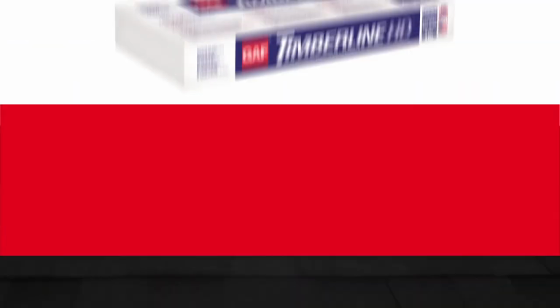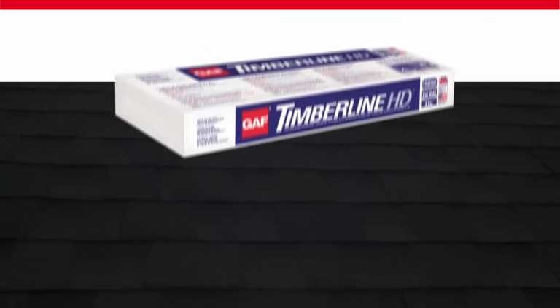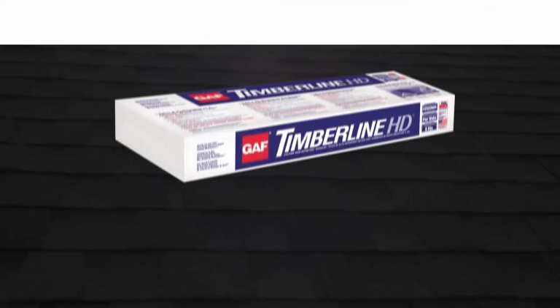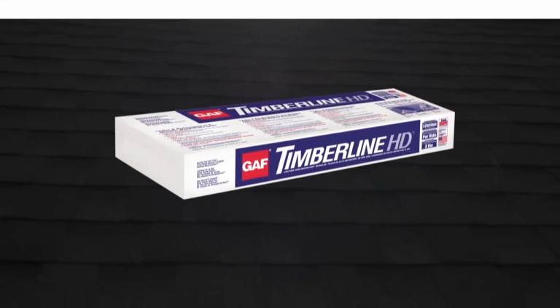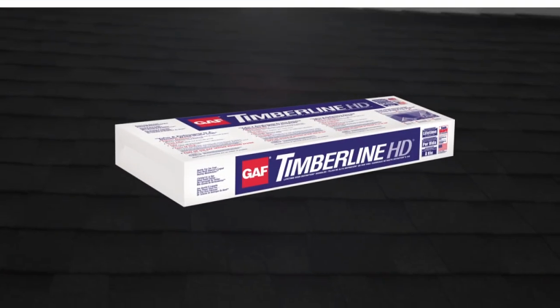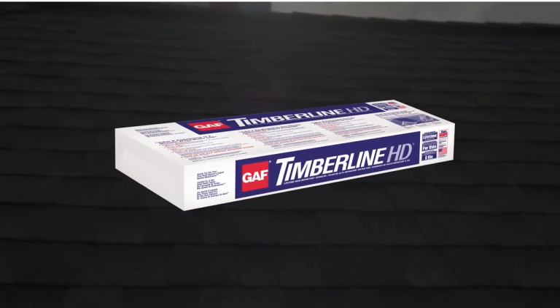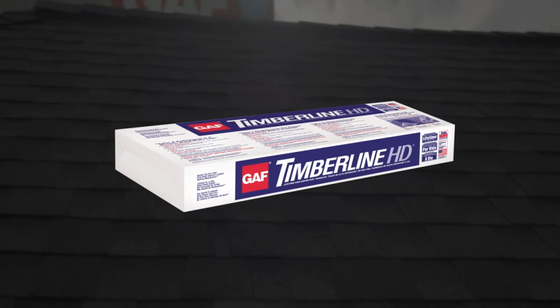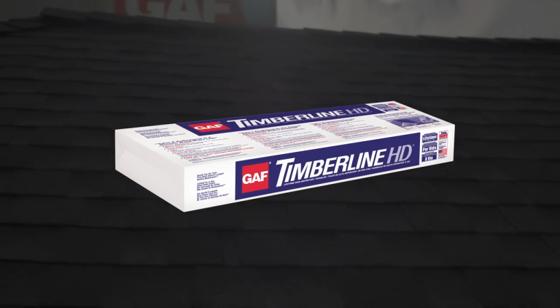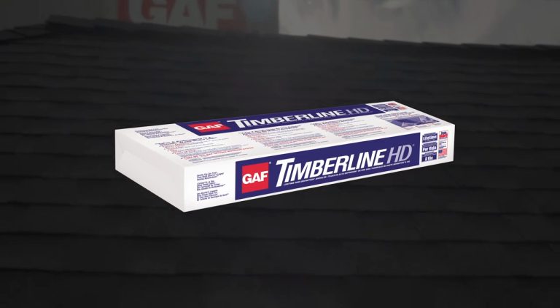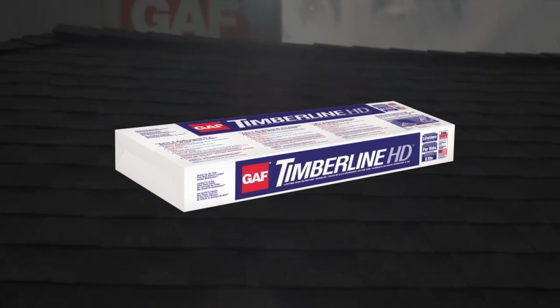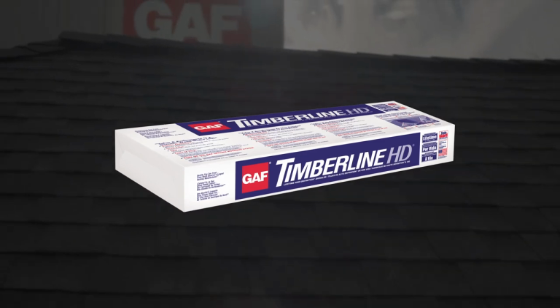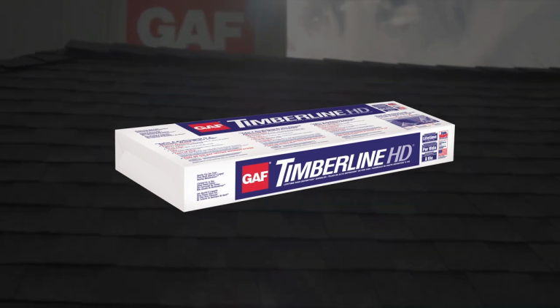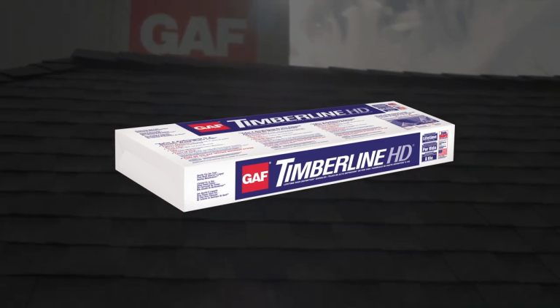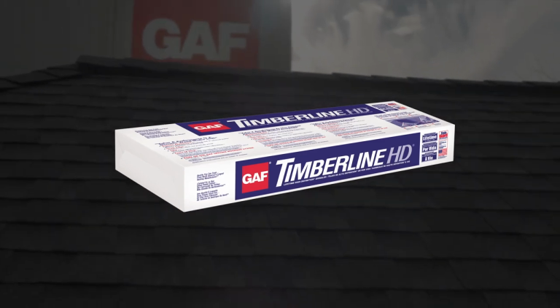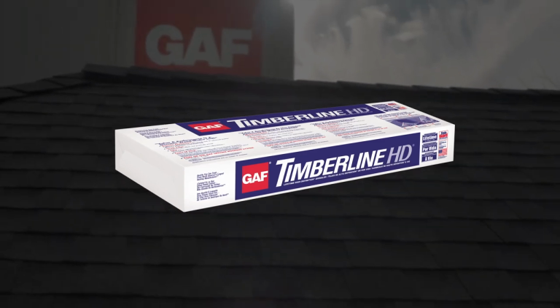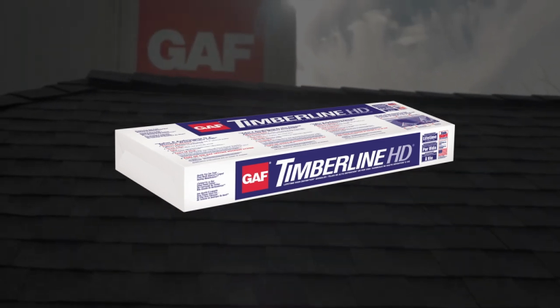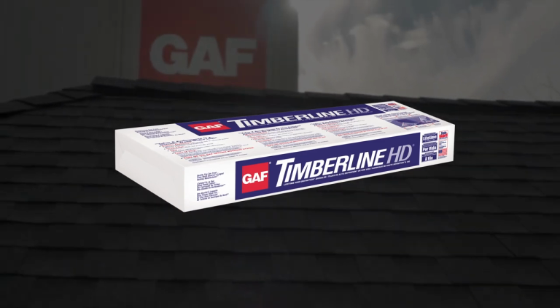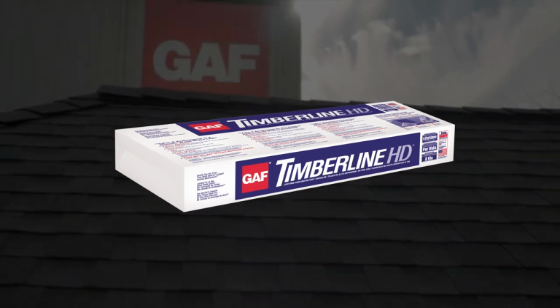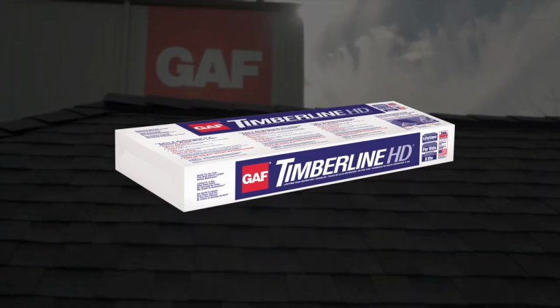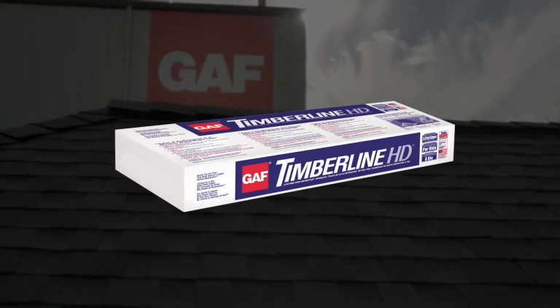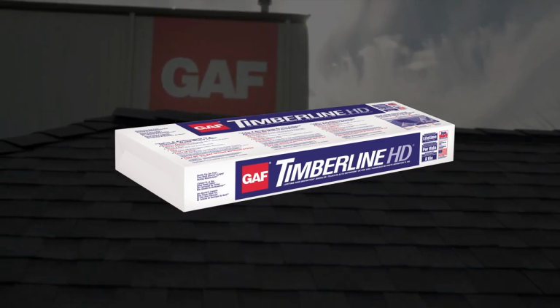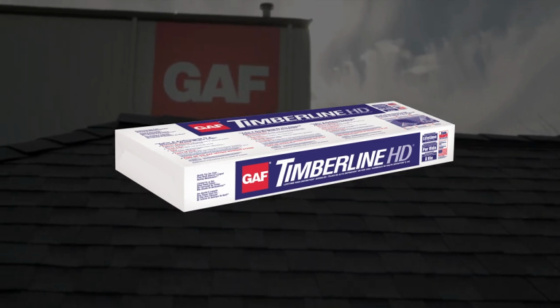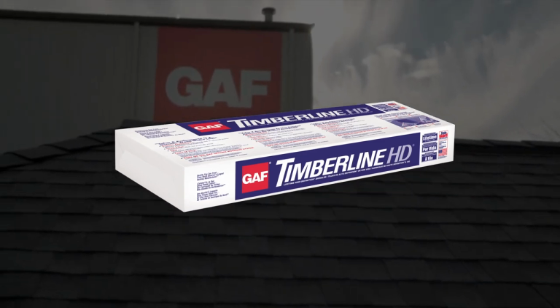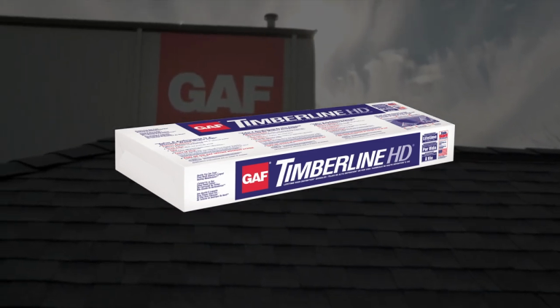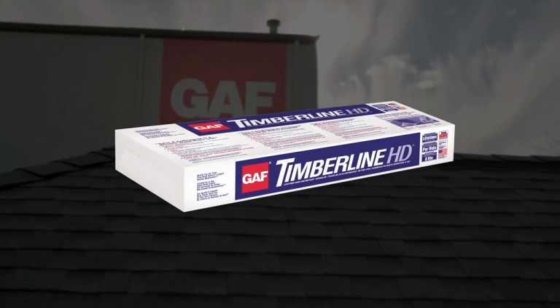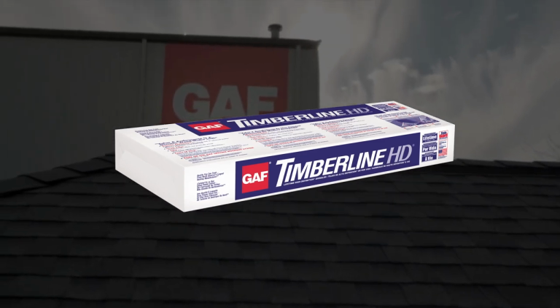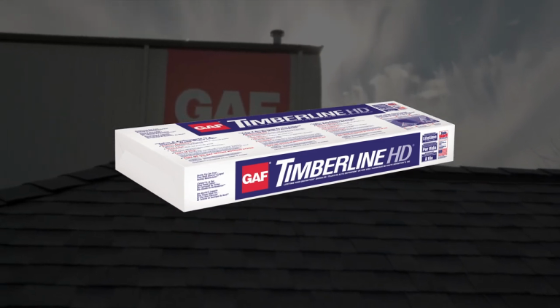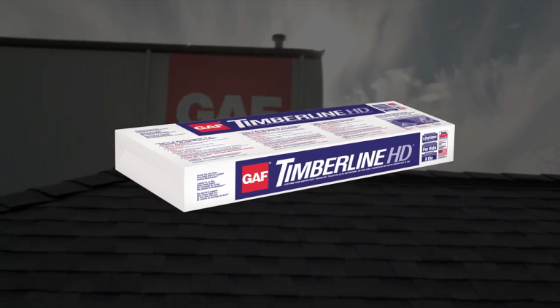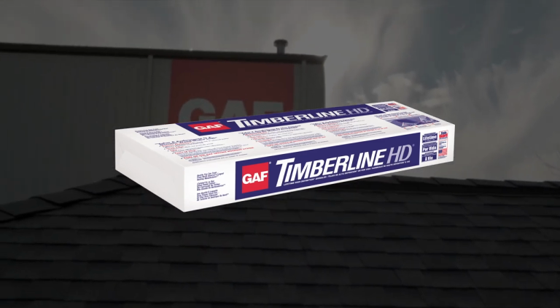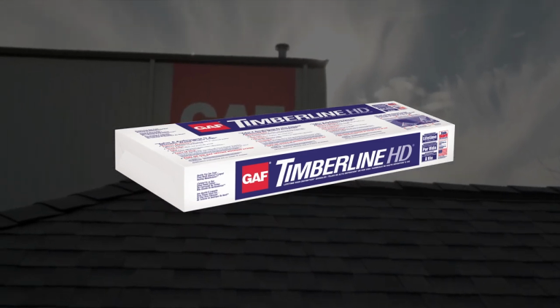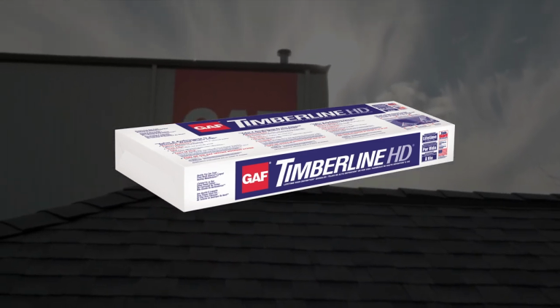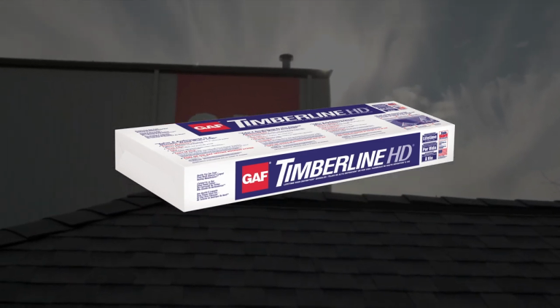Be sure to check out more GAF Pro Series installation videos. Good luck with your roofing project!